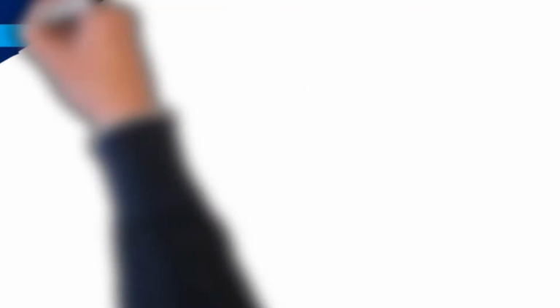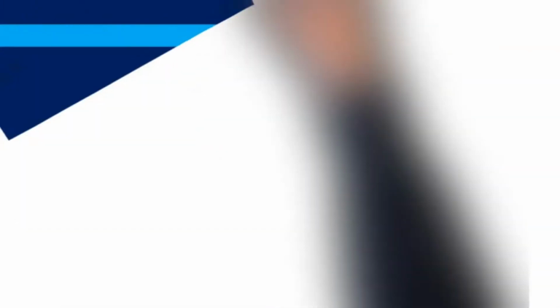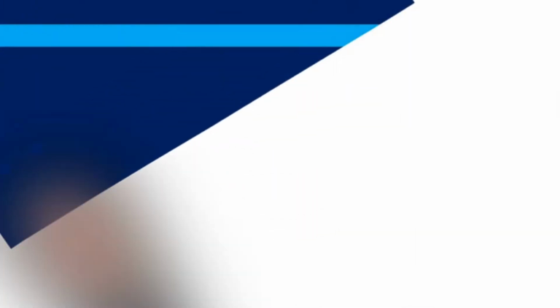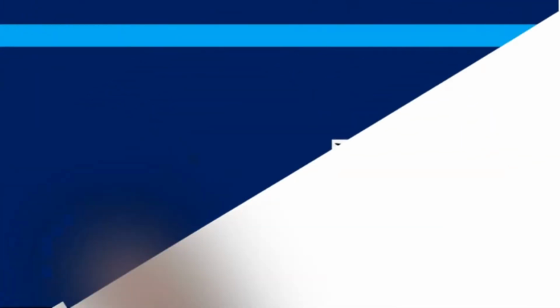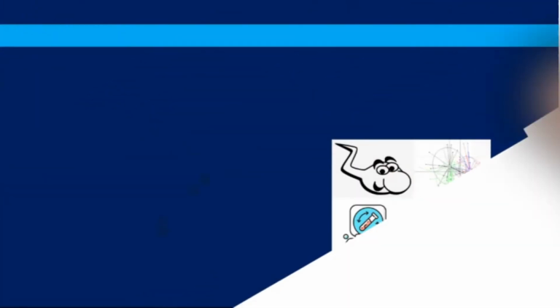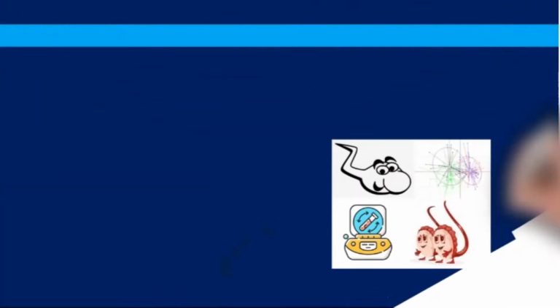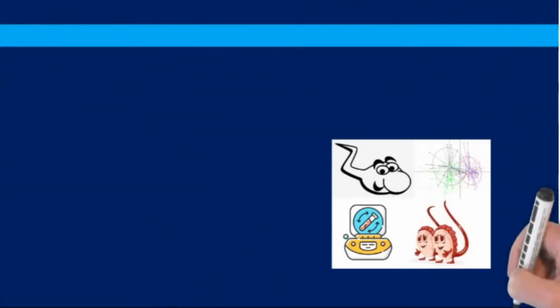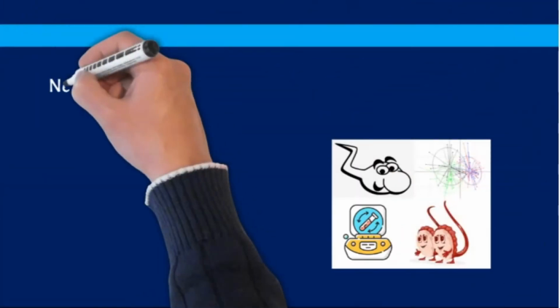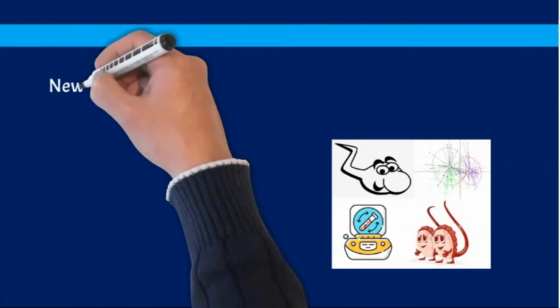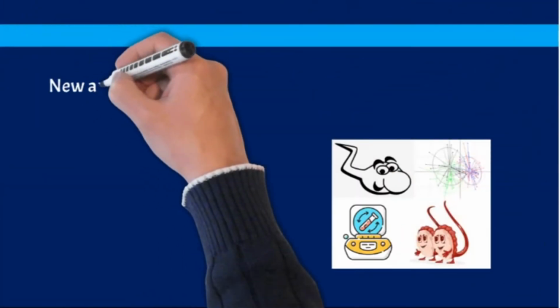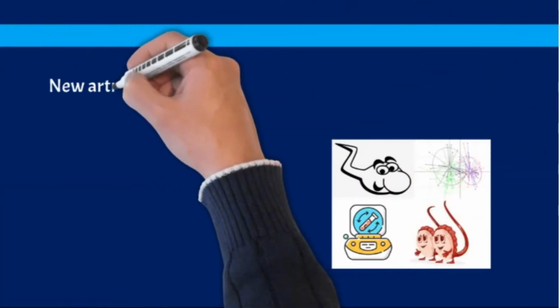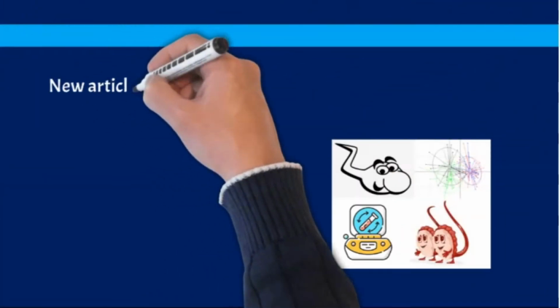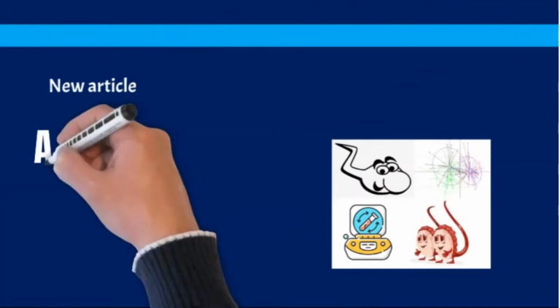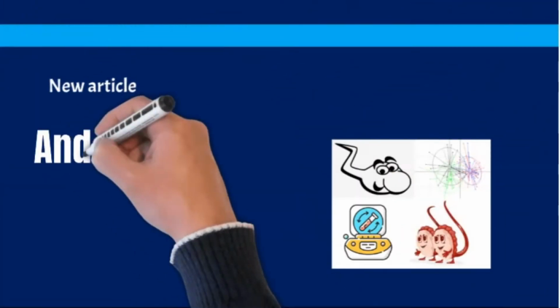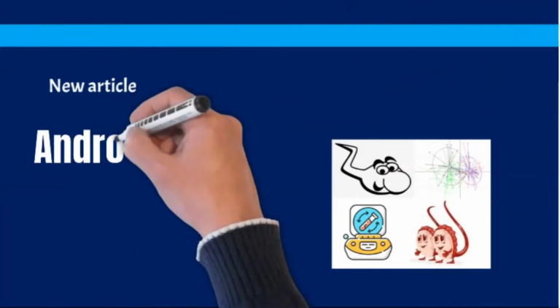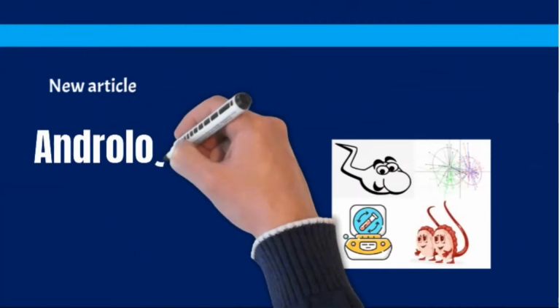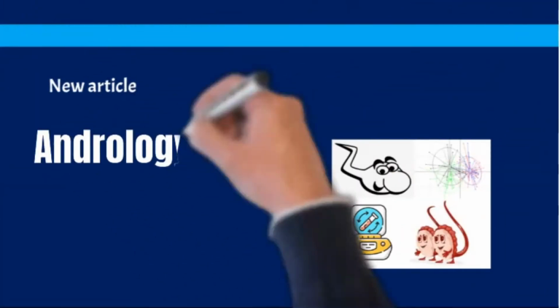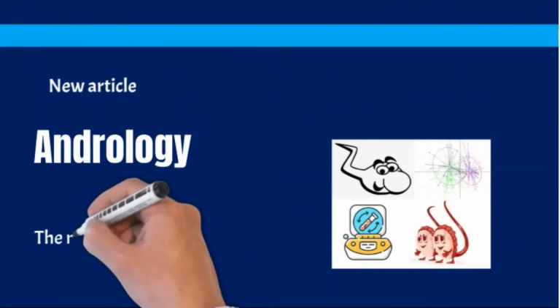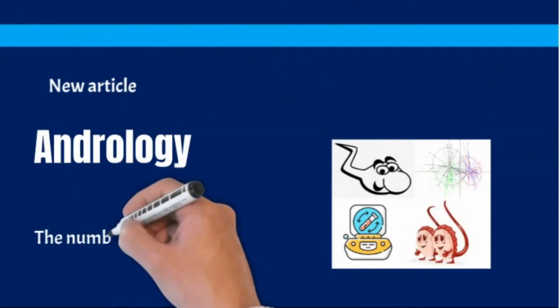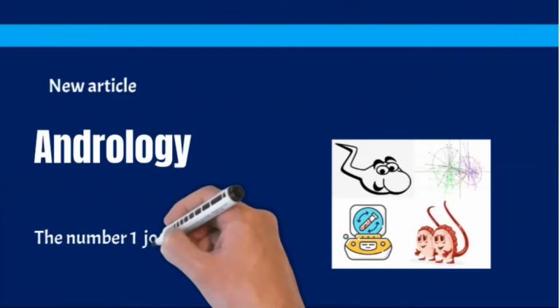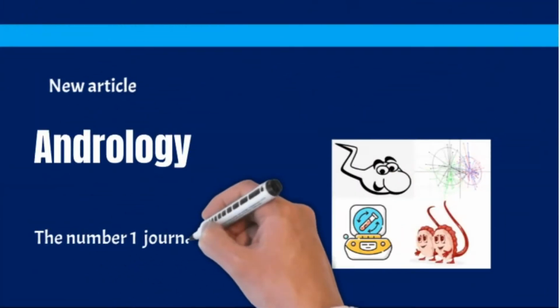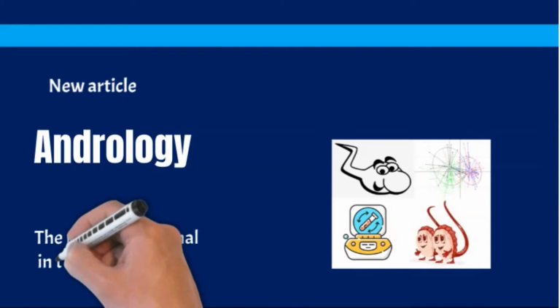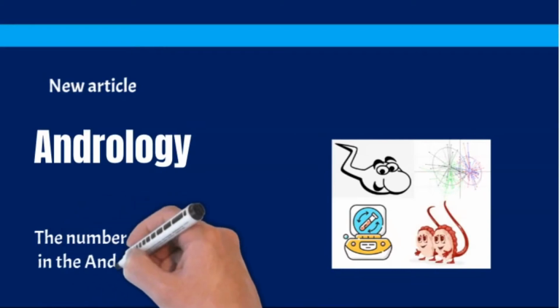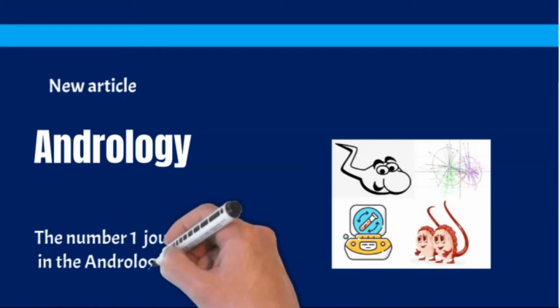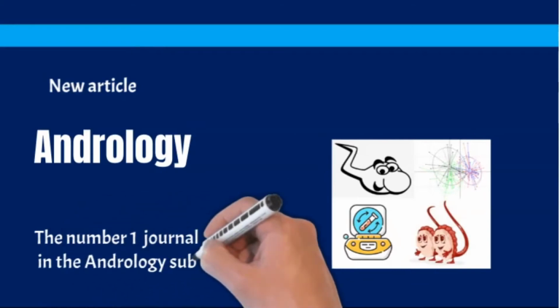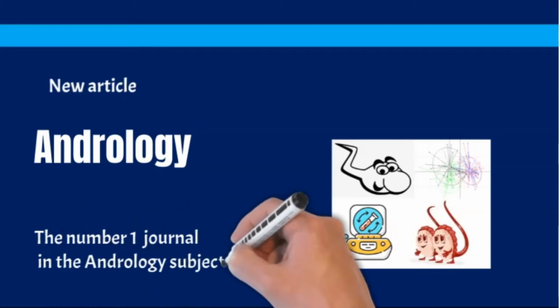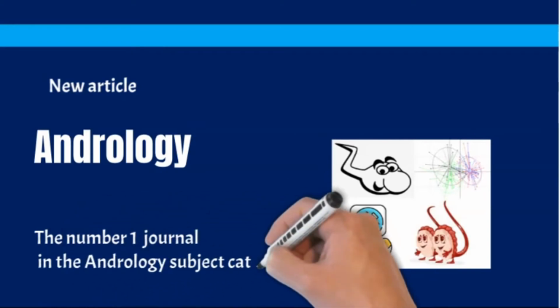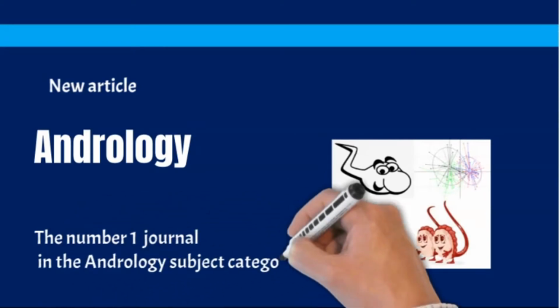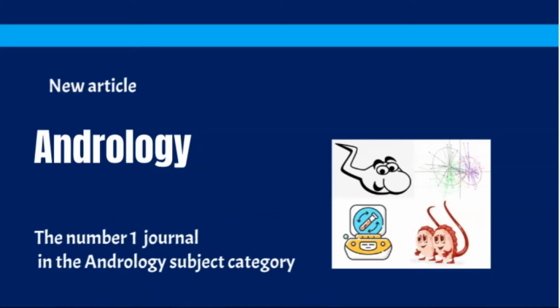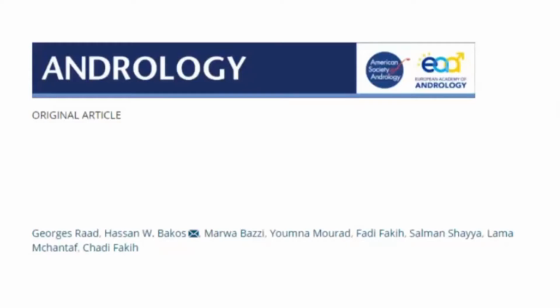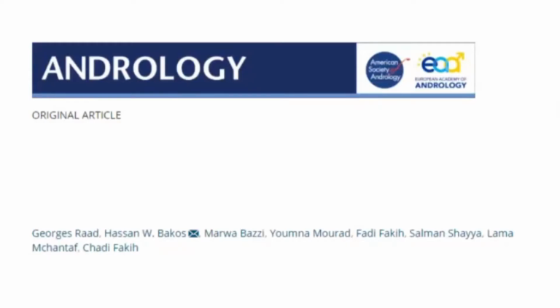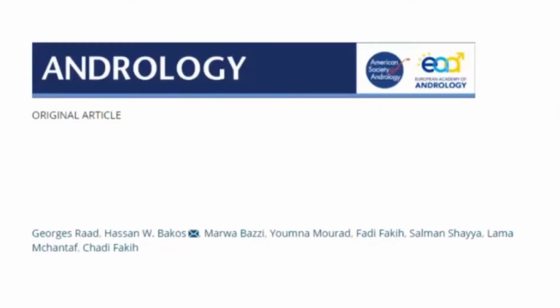Hi and welcome to this video abstract from our new article published in Andrology, the number one journal in the Andrology subject category.